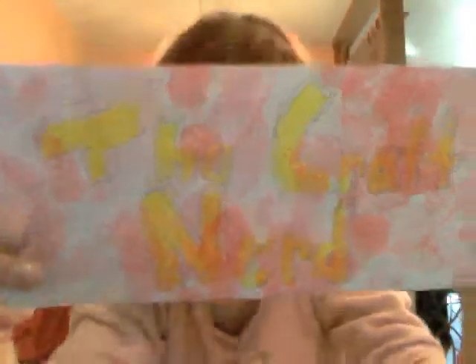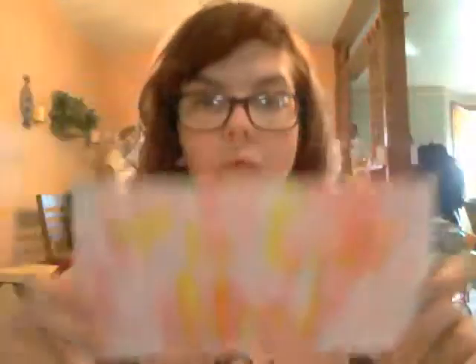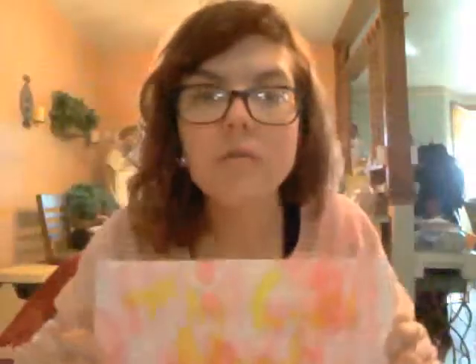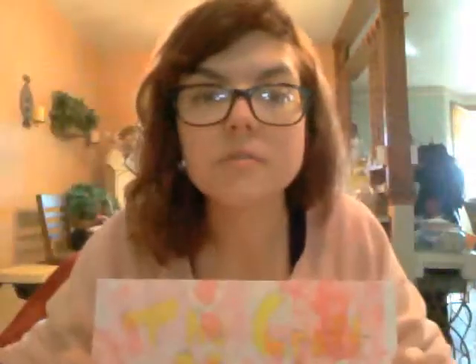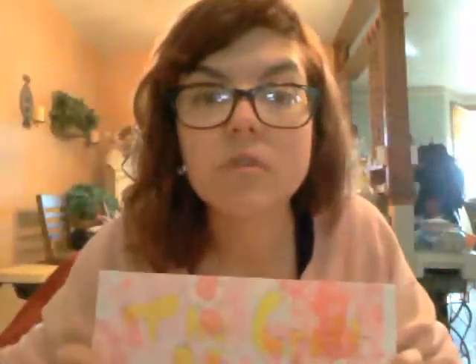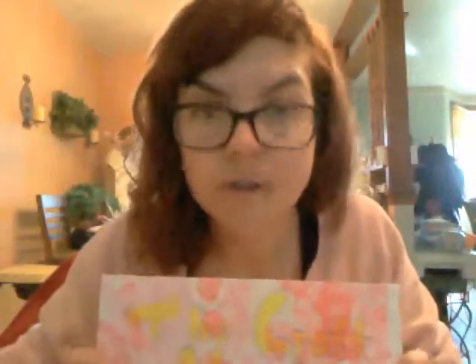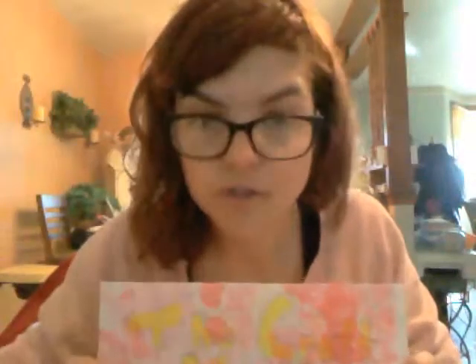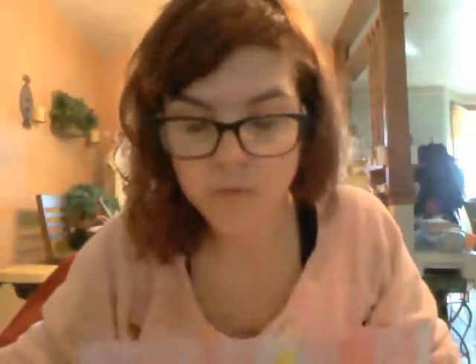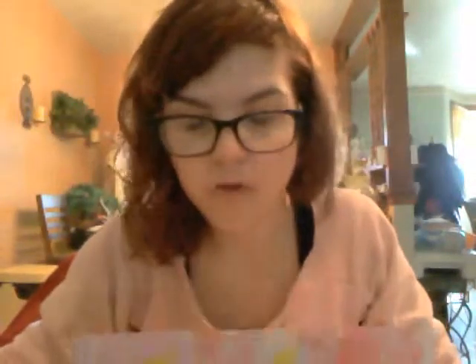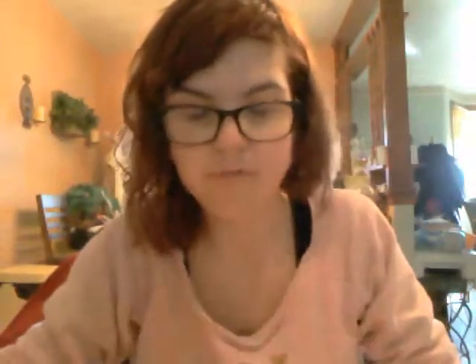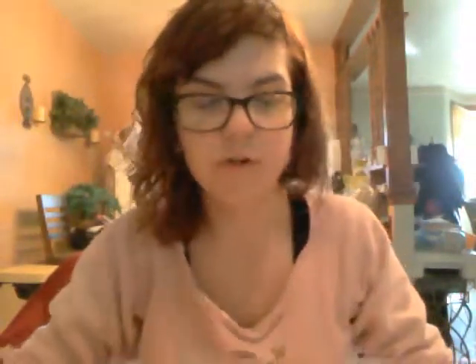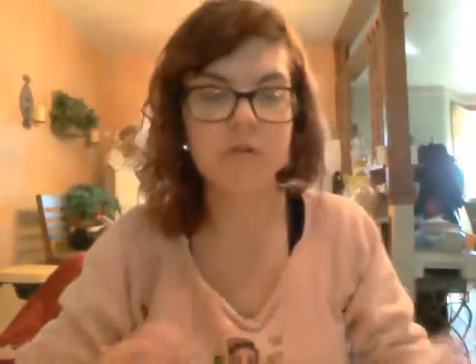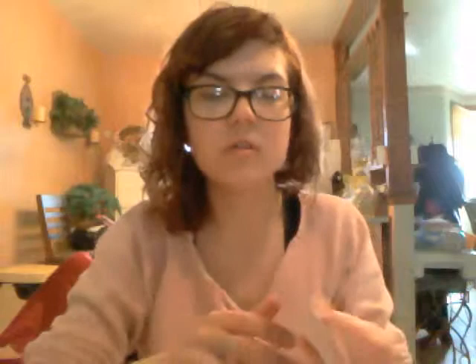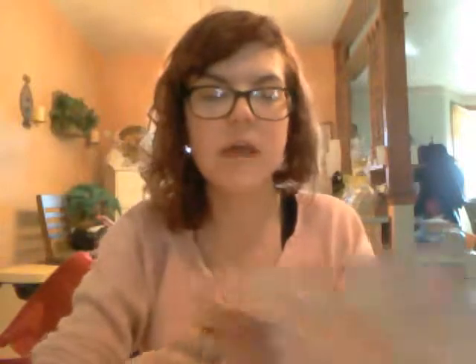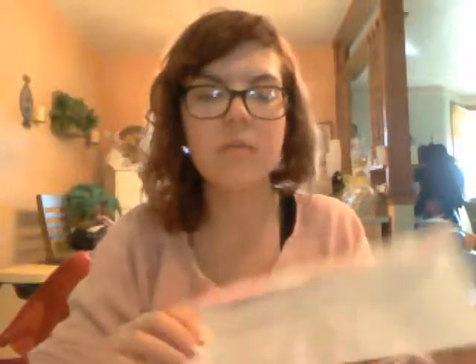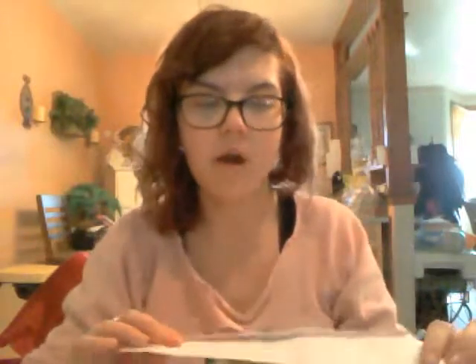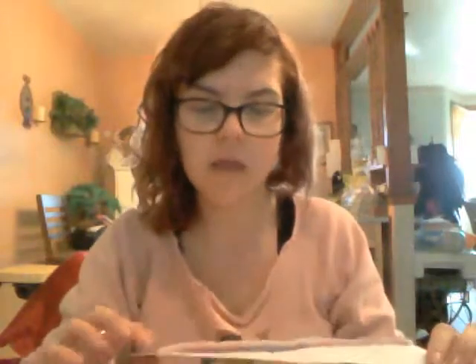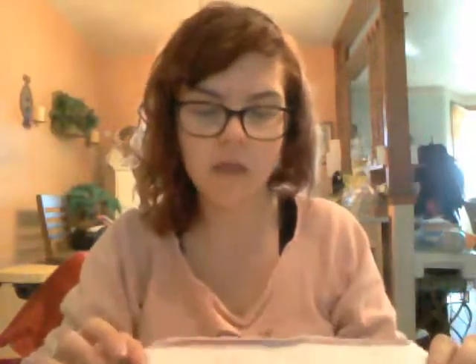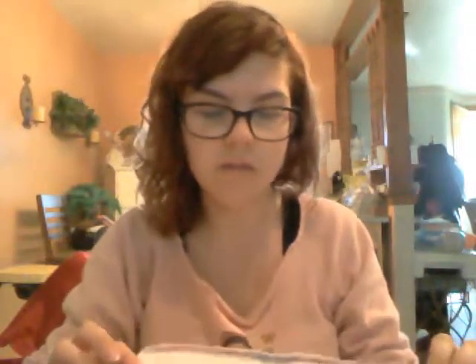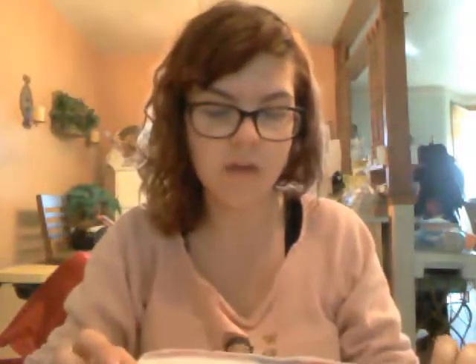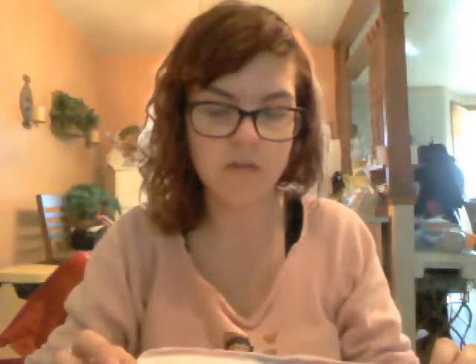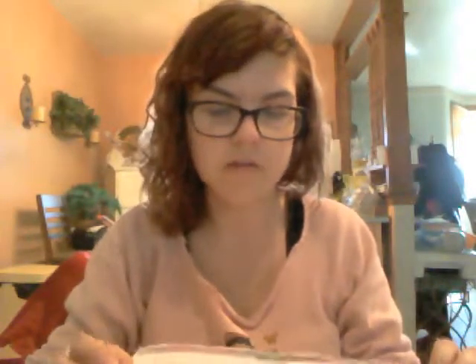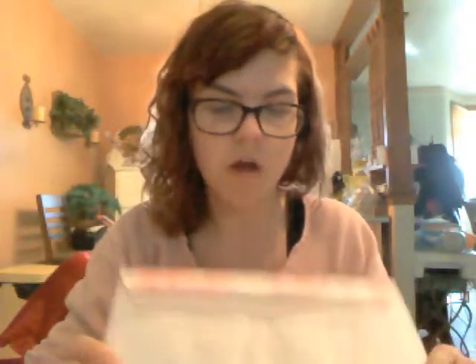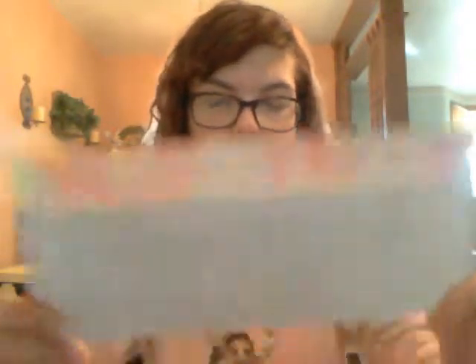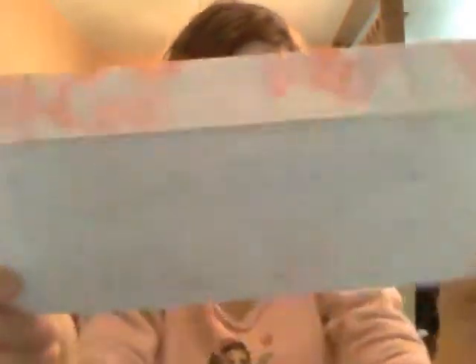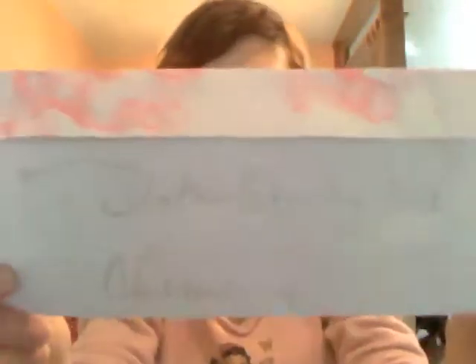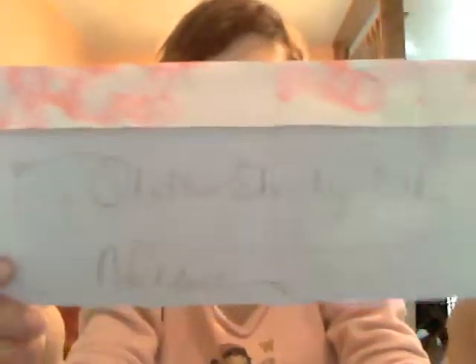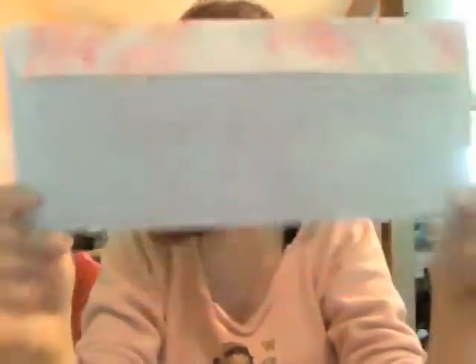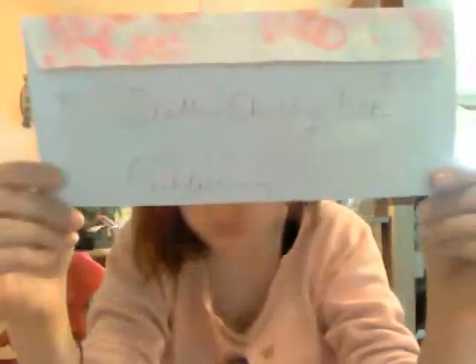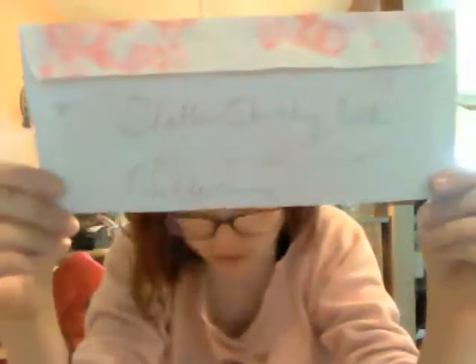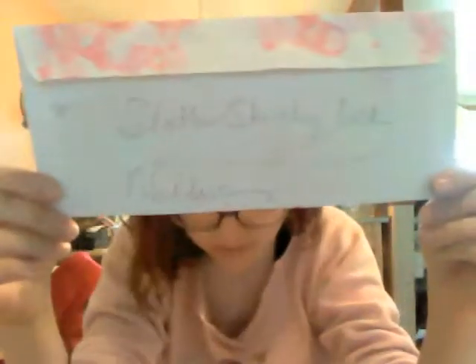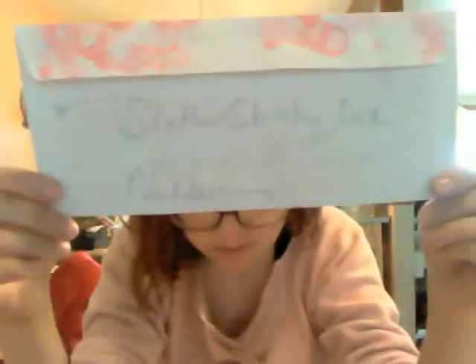Welcome to Adventures with the Craft Nerd. Today we are making the Sloth Shrinky Dink Necklace.